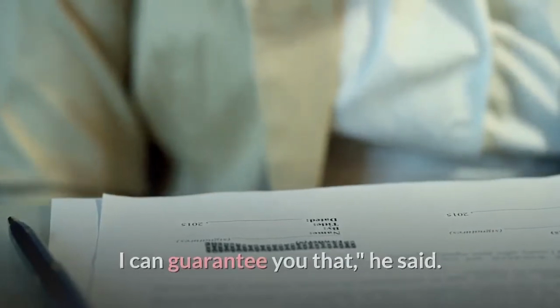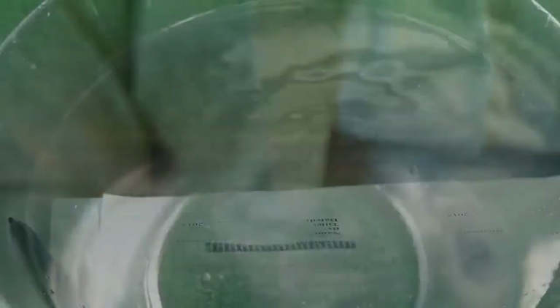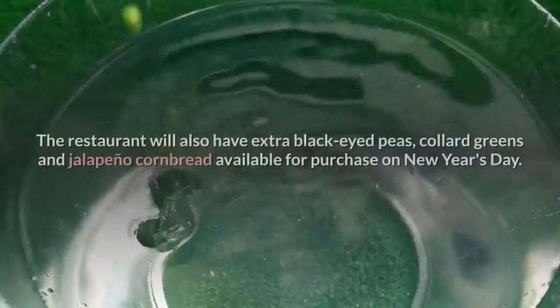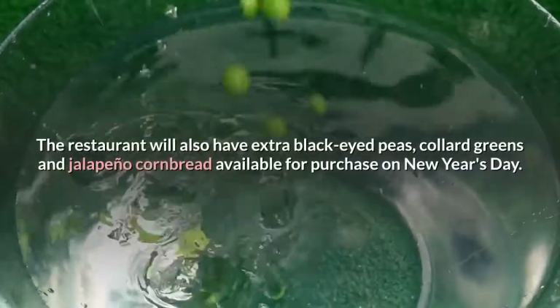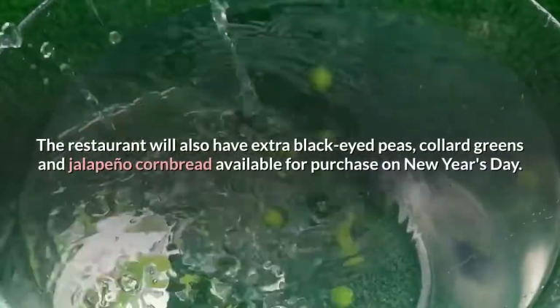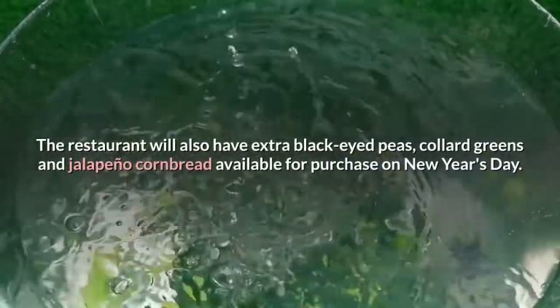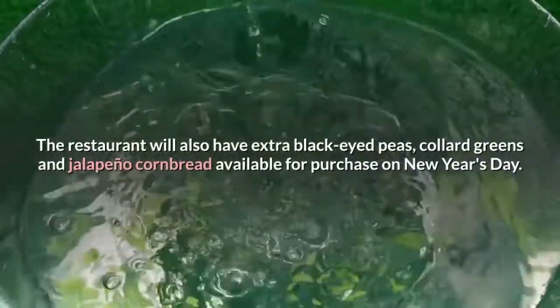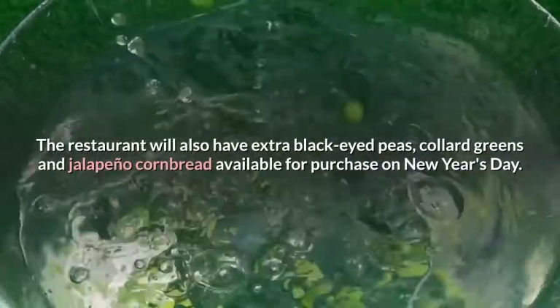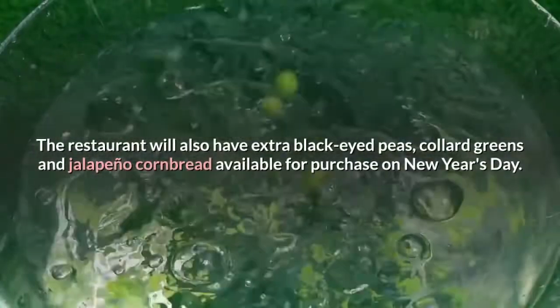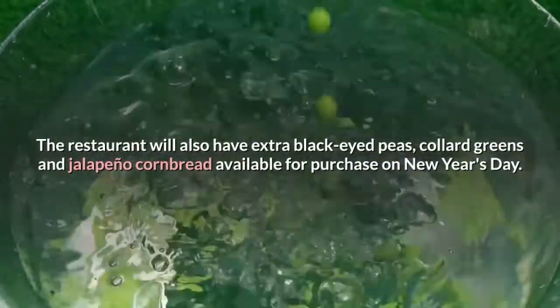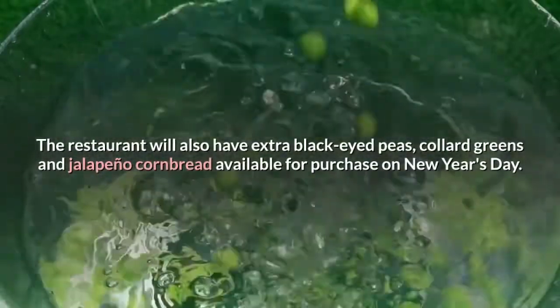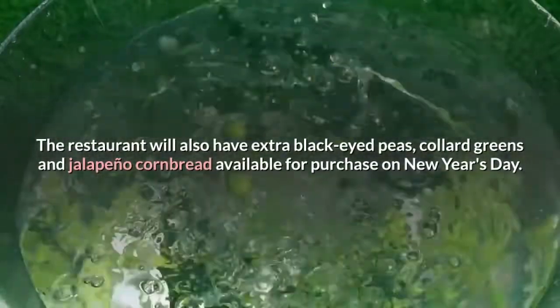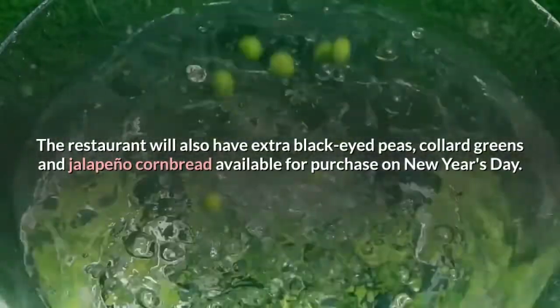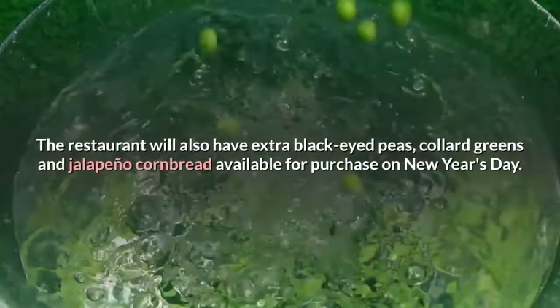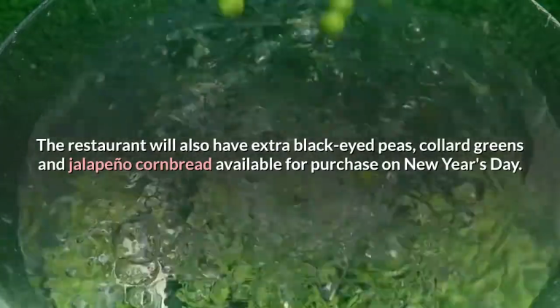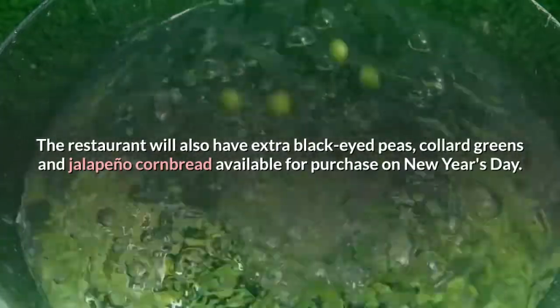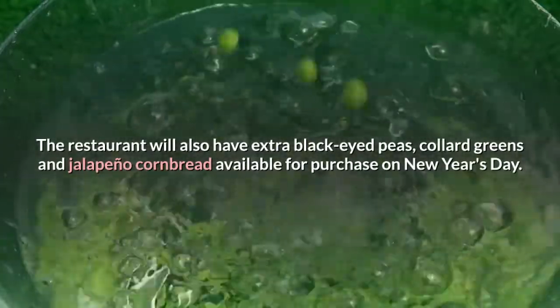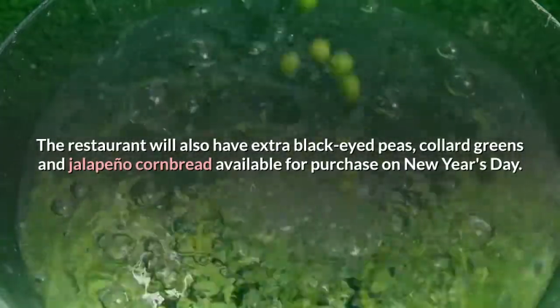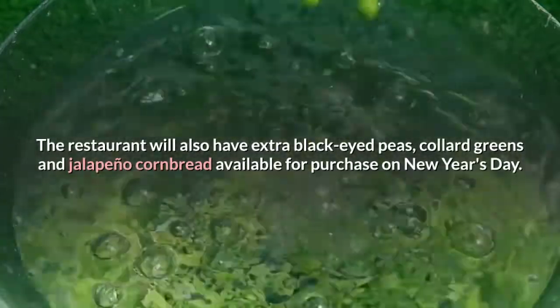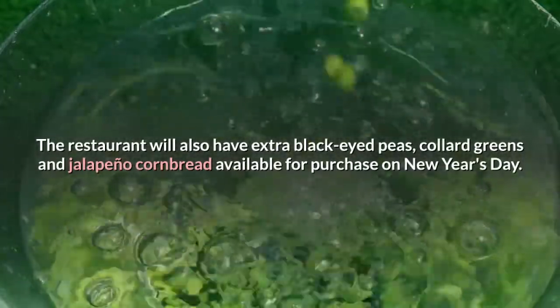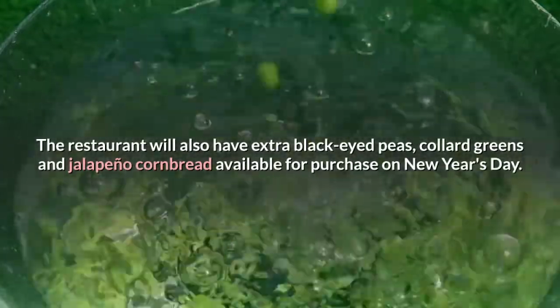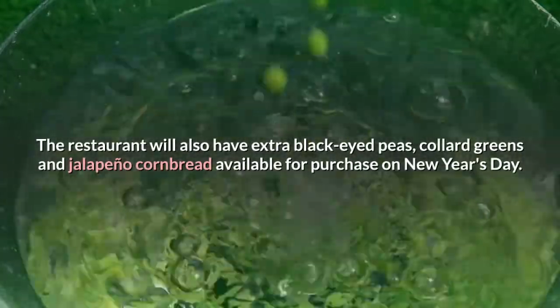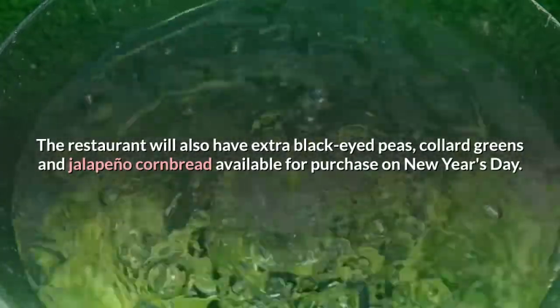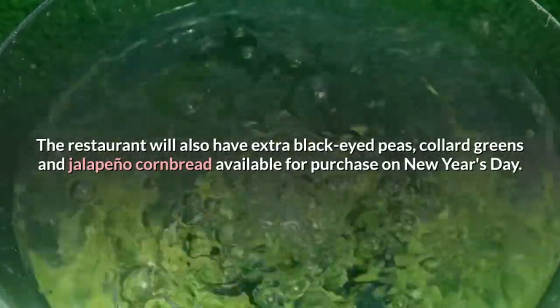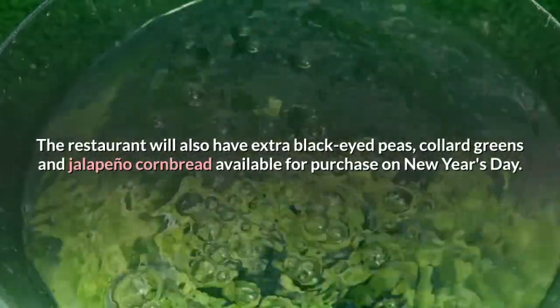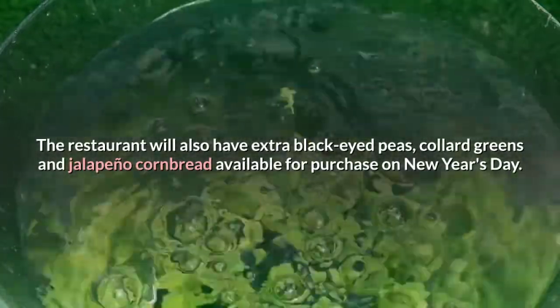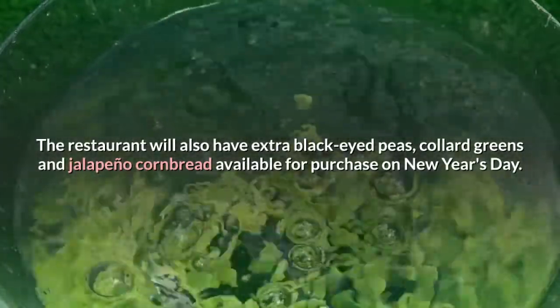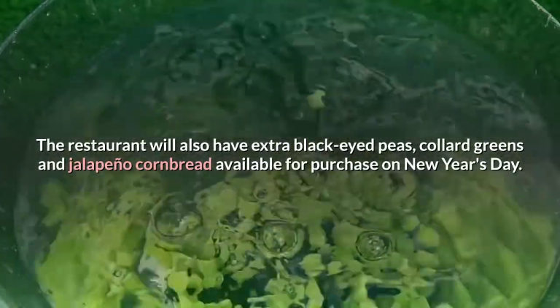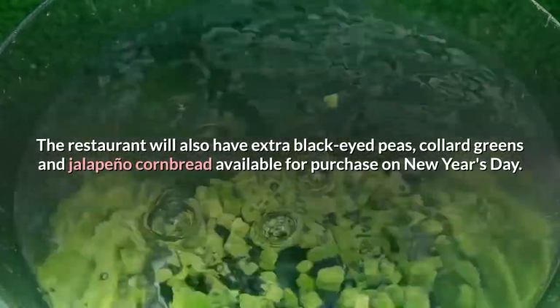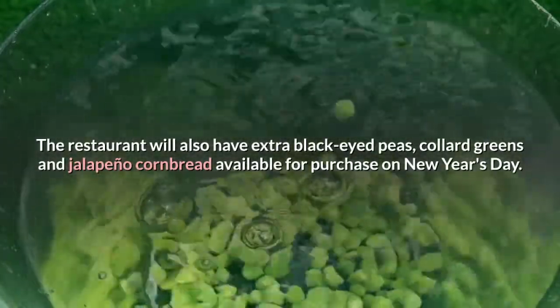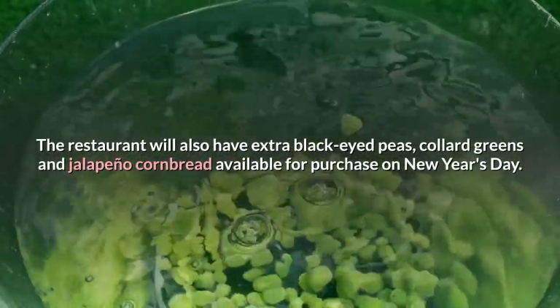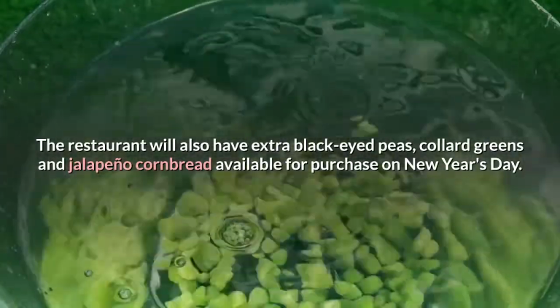The restaurant will also have extra black-eyed peas, collard greens, and jalapeño cornbread available for purchase on New Year's Day.